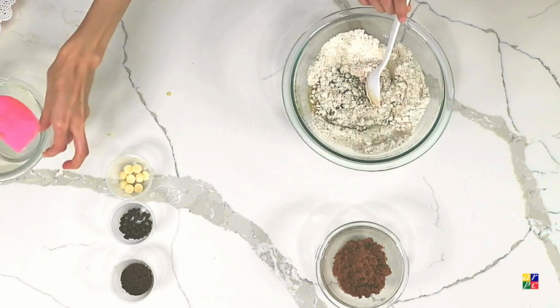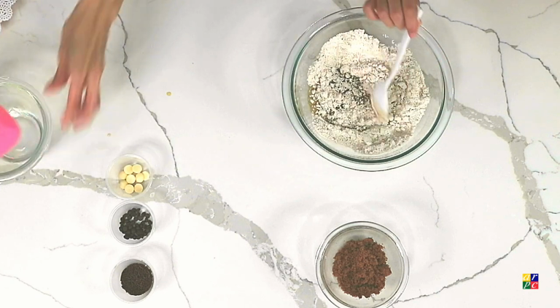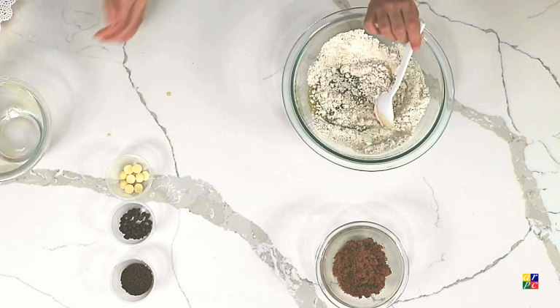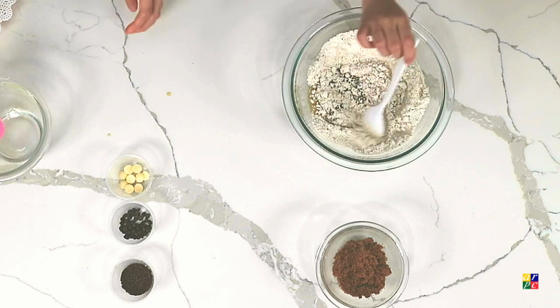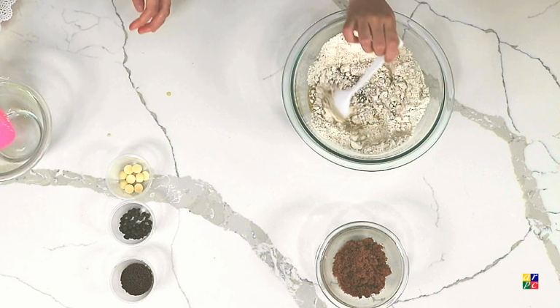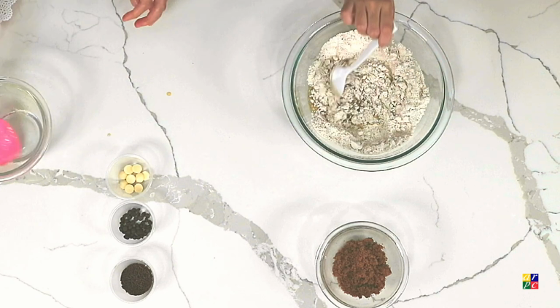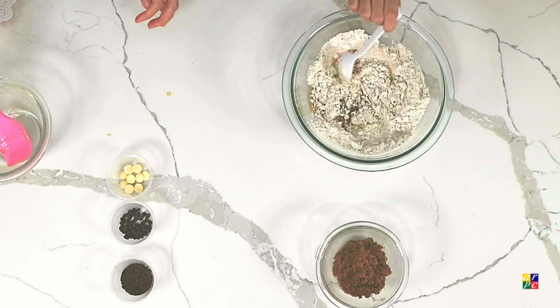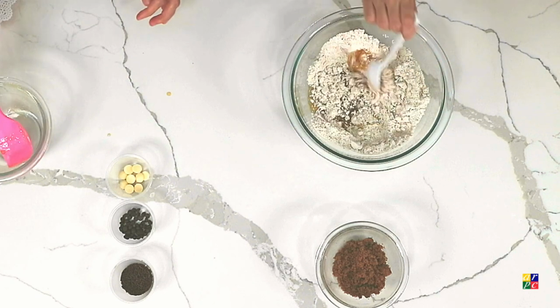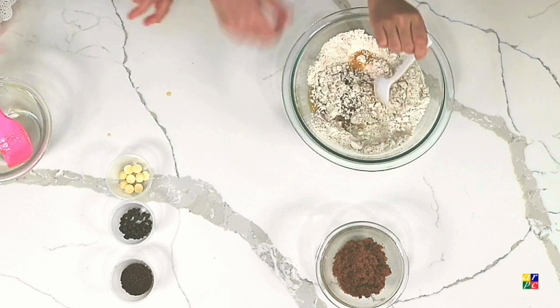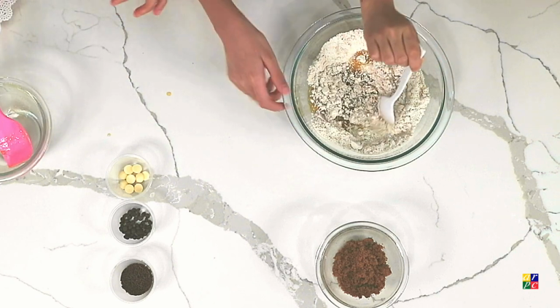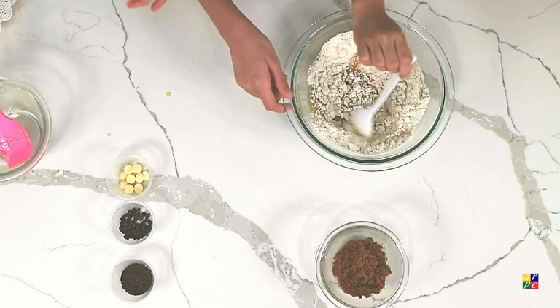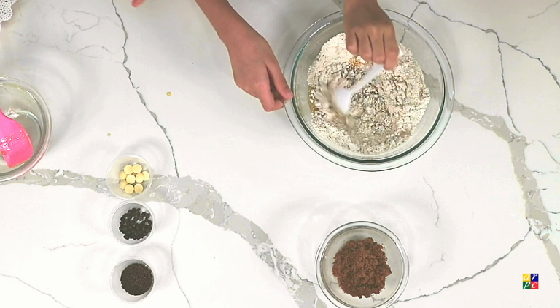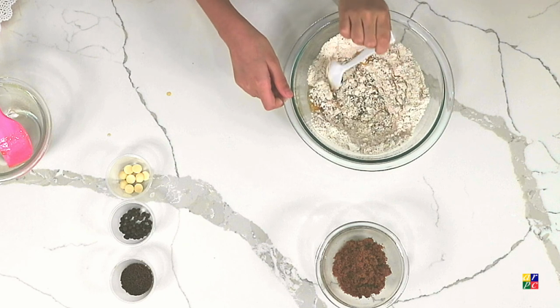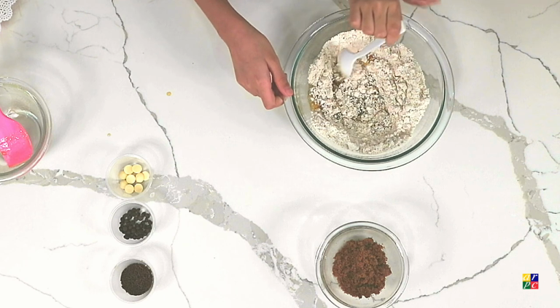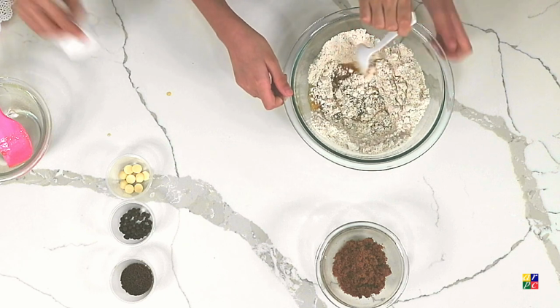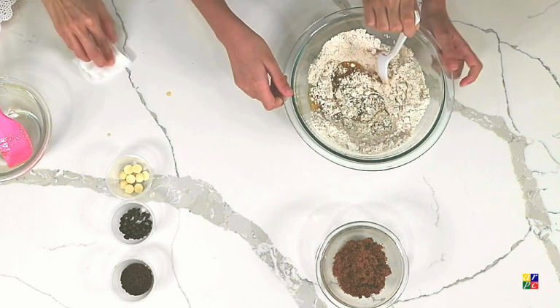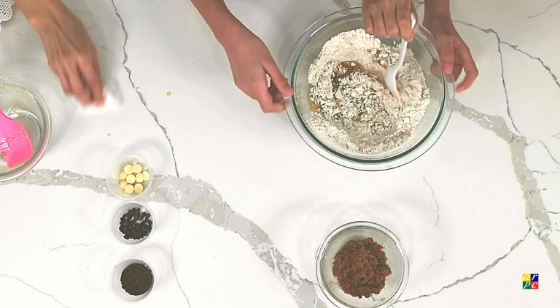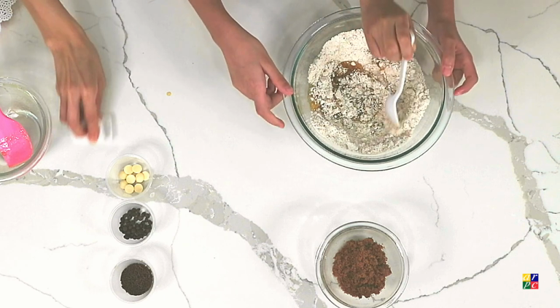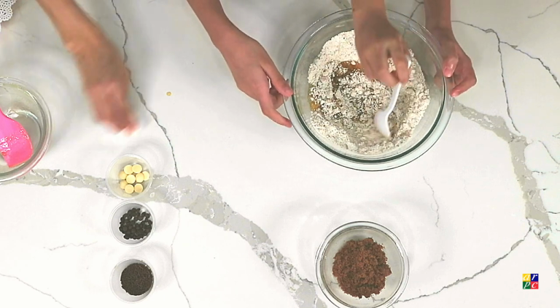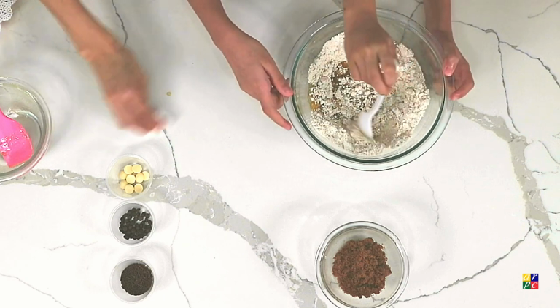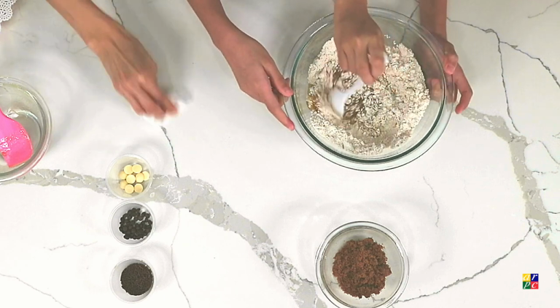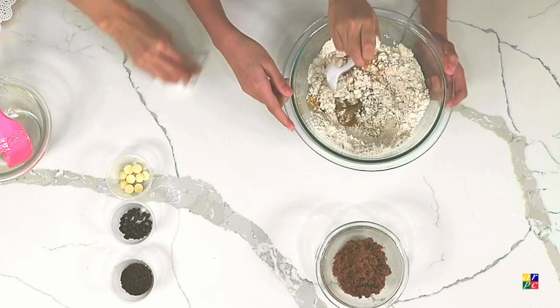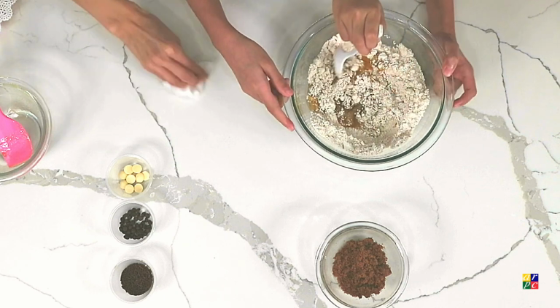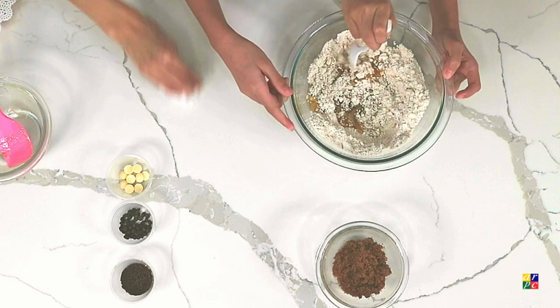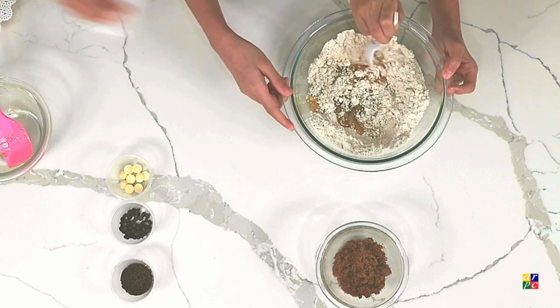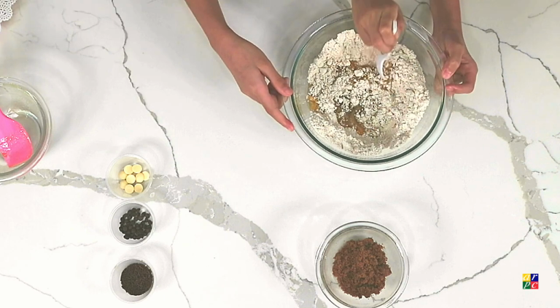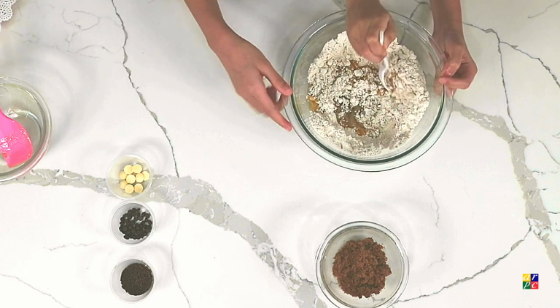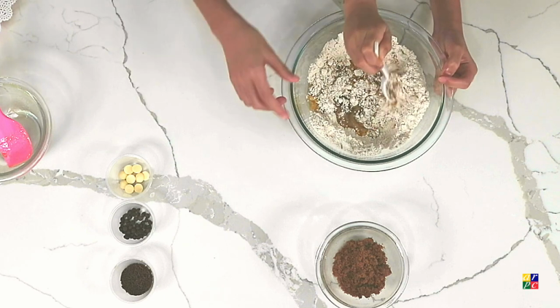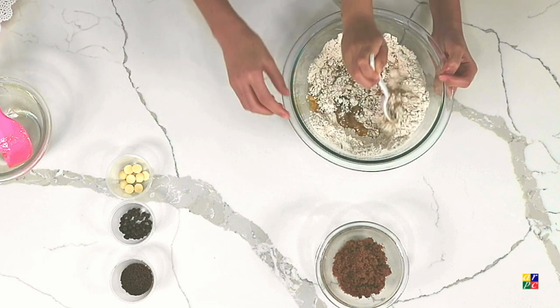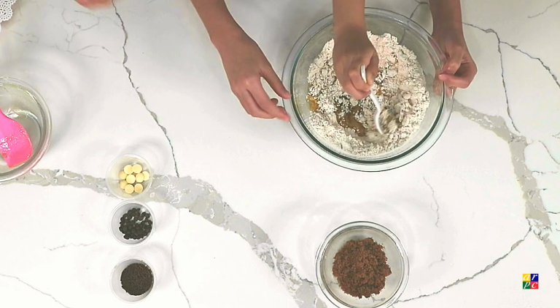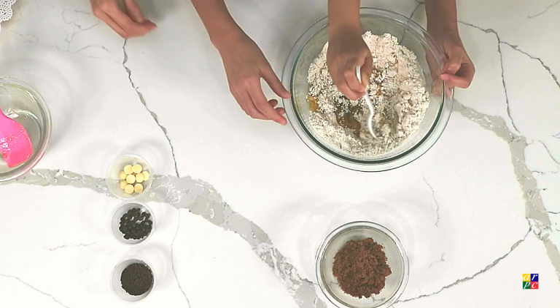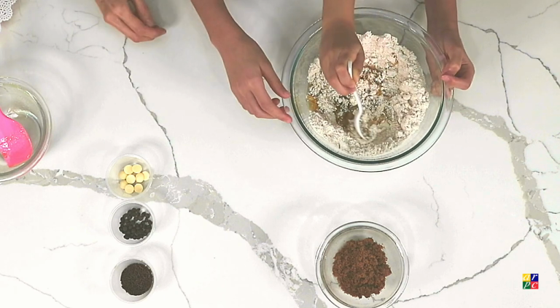Then we can mix it. Be gentle, okay? Because it's a bit warm now. Can I mix? Yeah, you can.